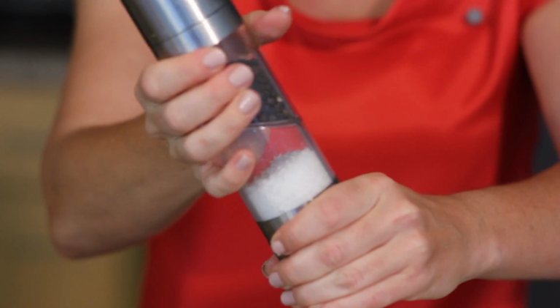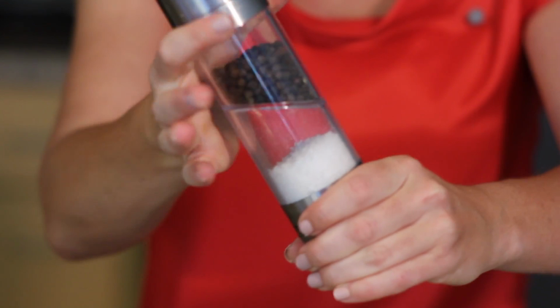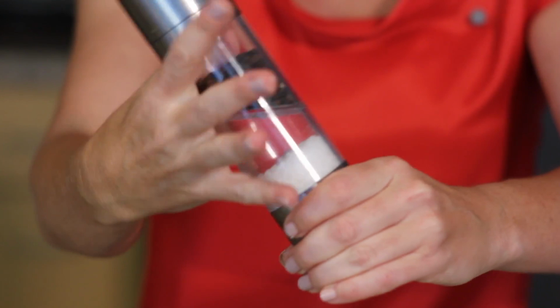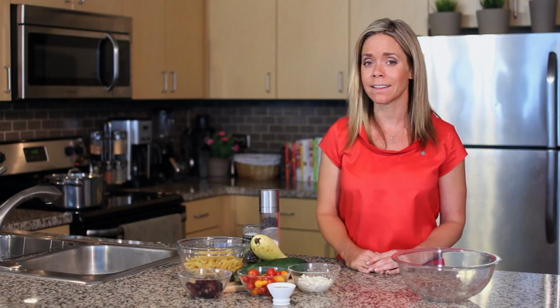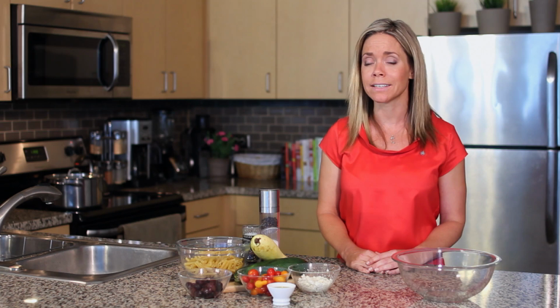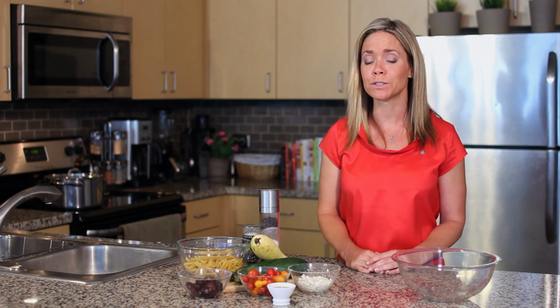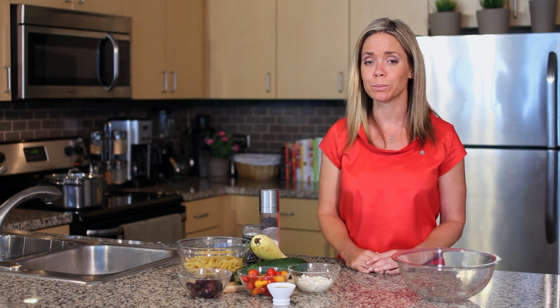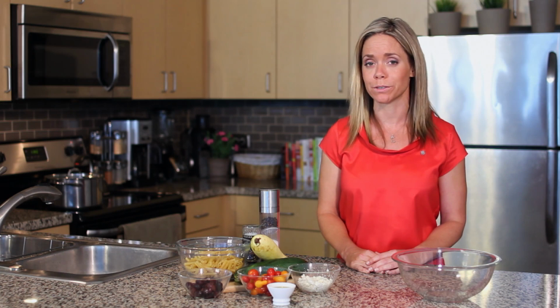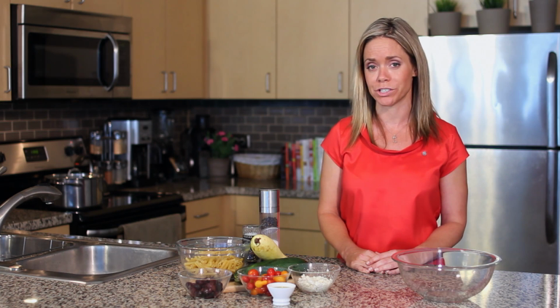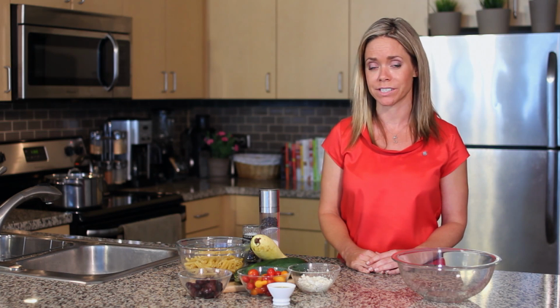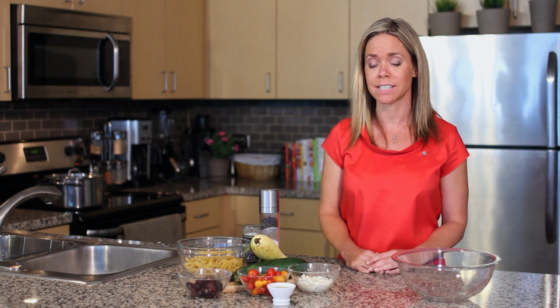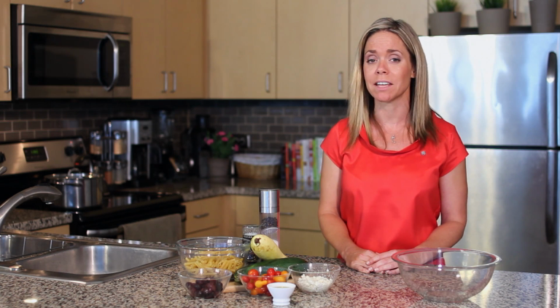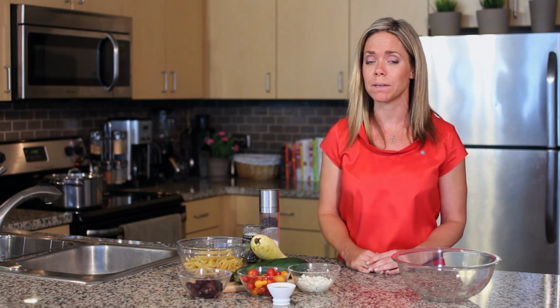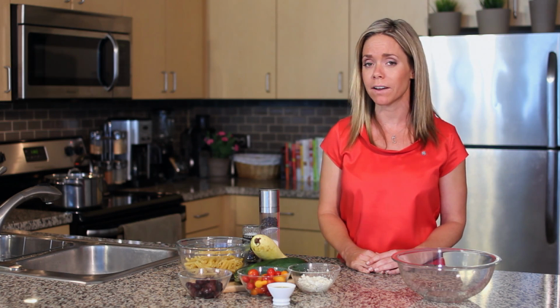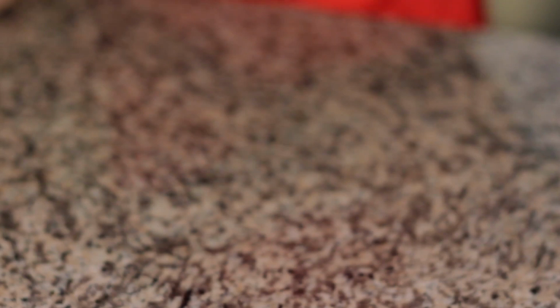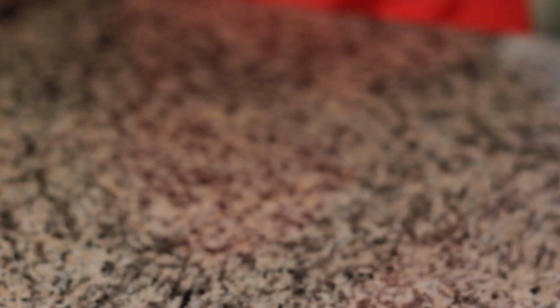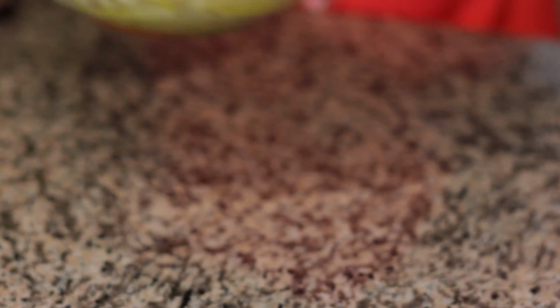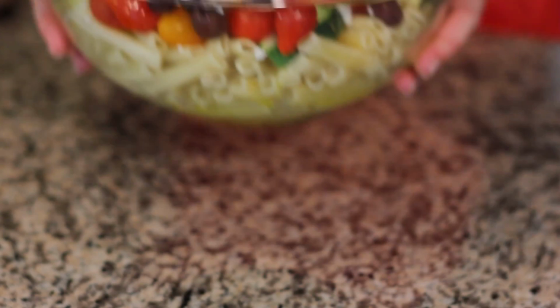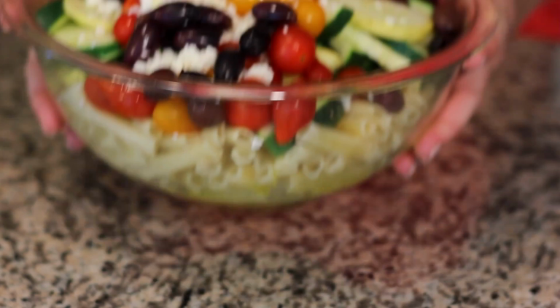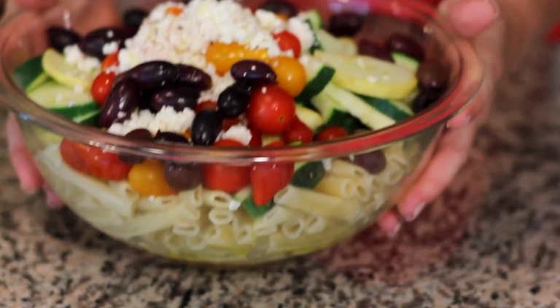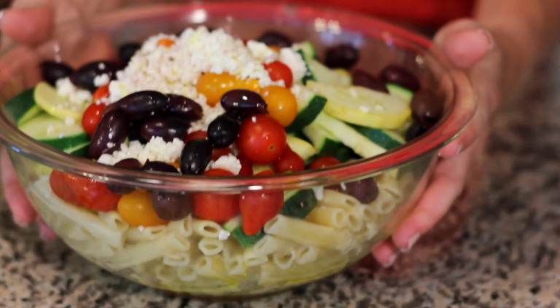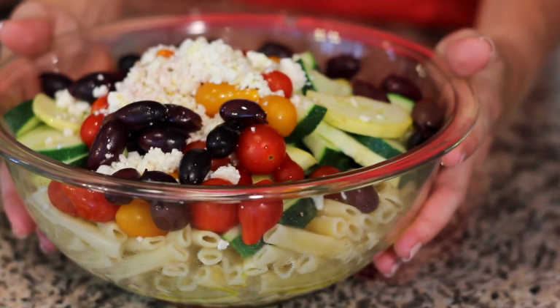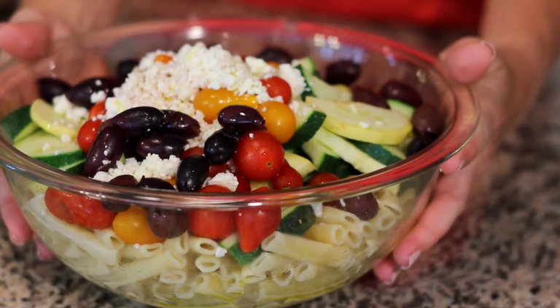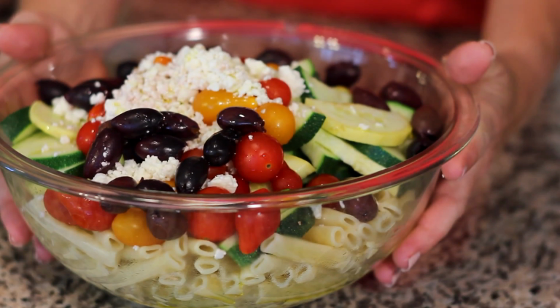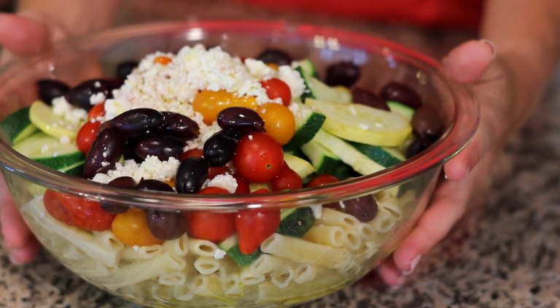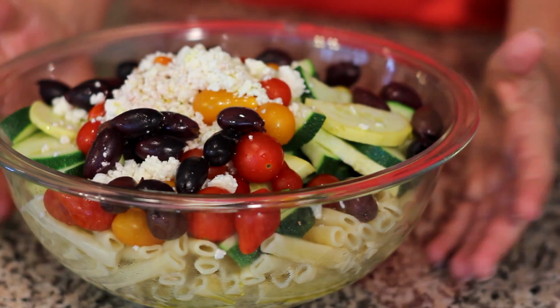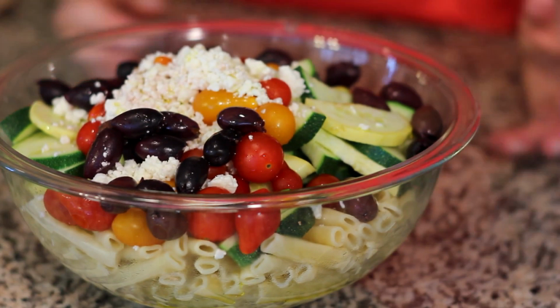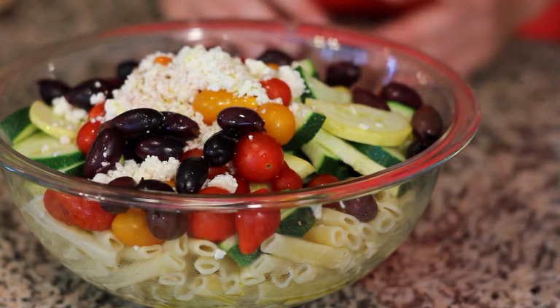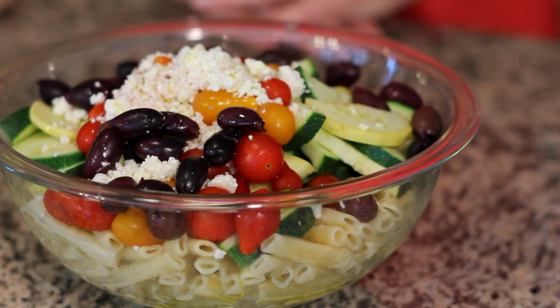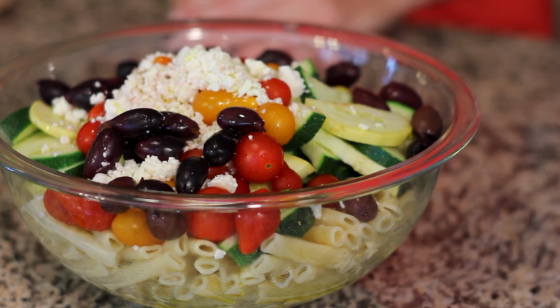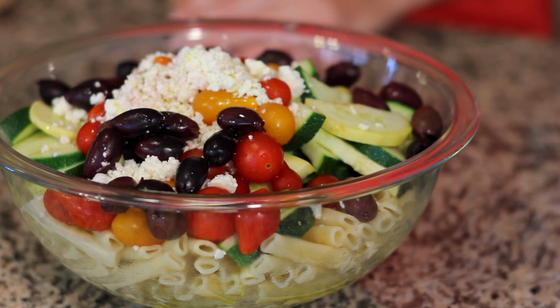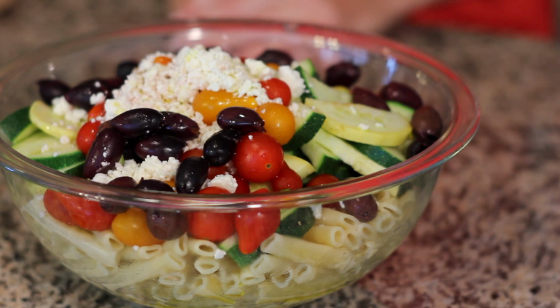This salad is super nutritious. It's high in B vitamins, A and C, and plenty of phytochemical power.